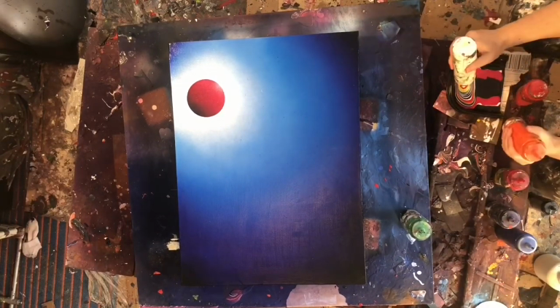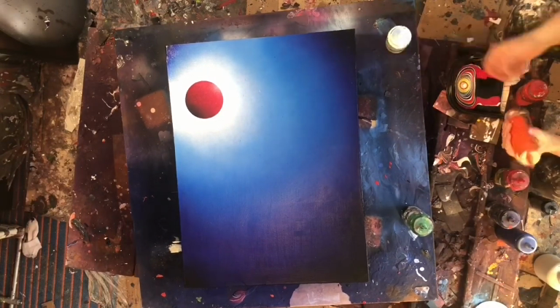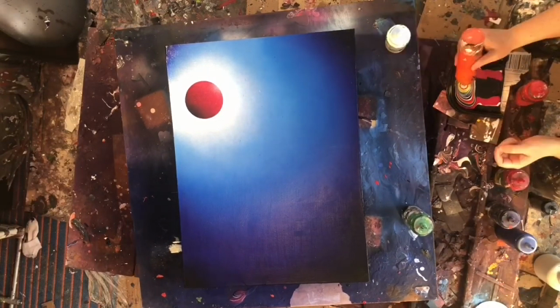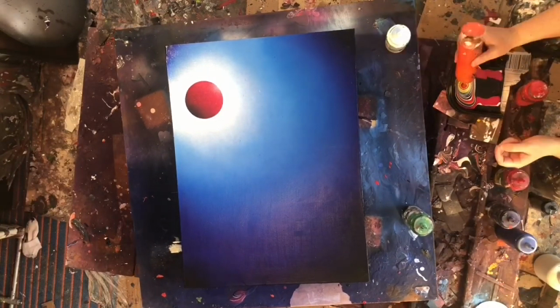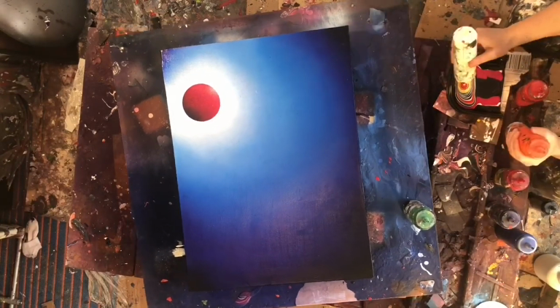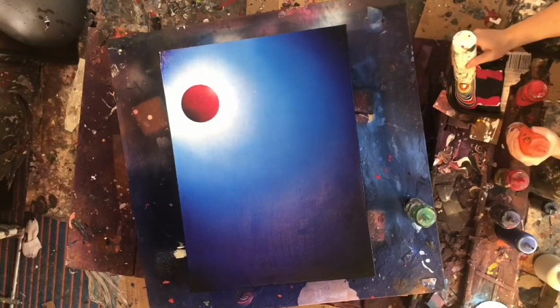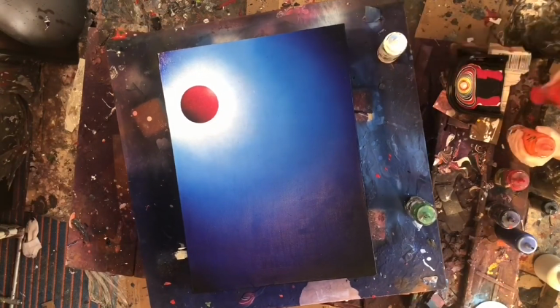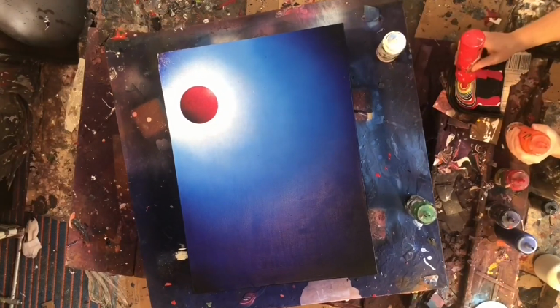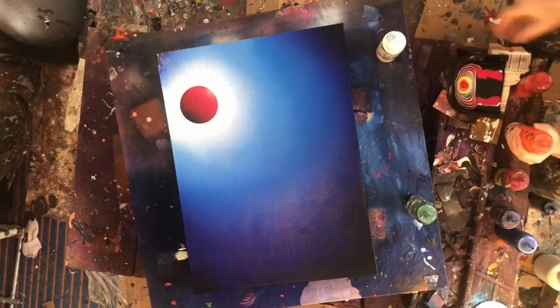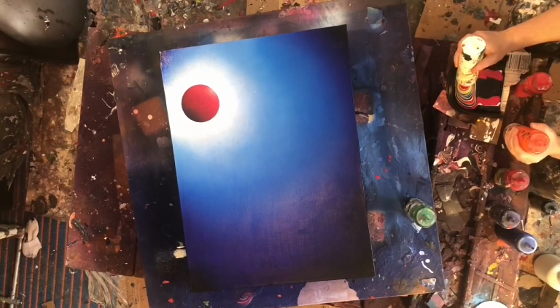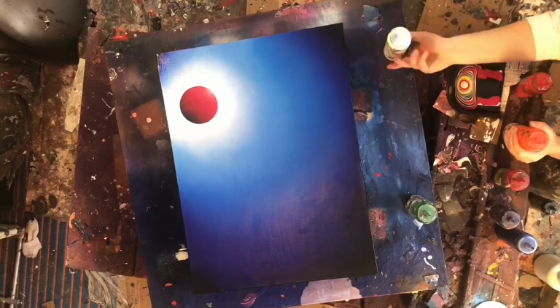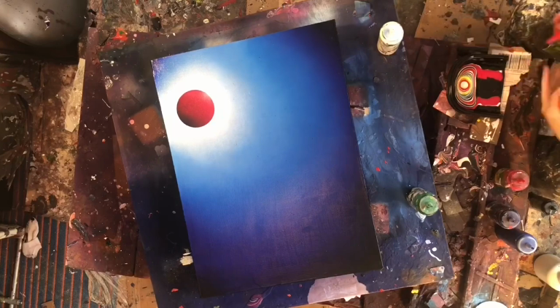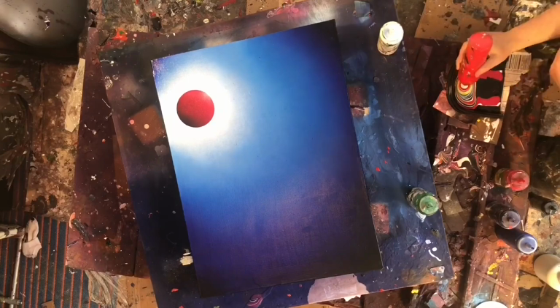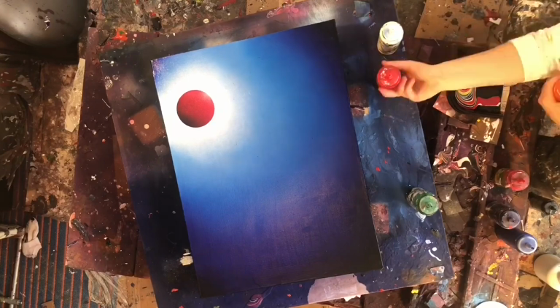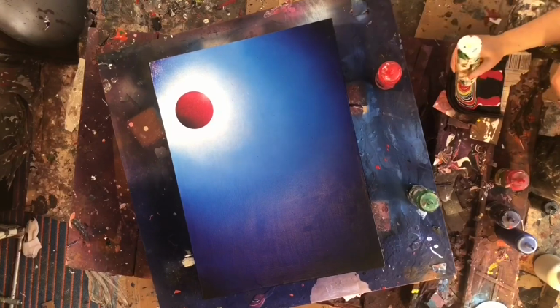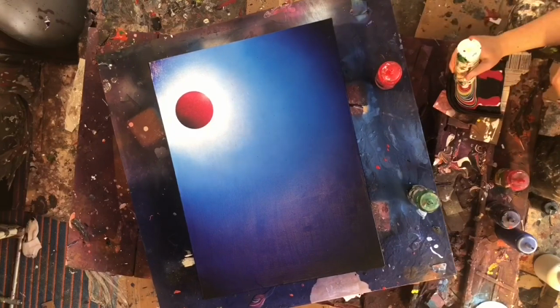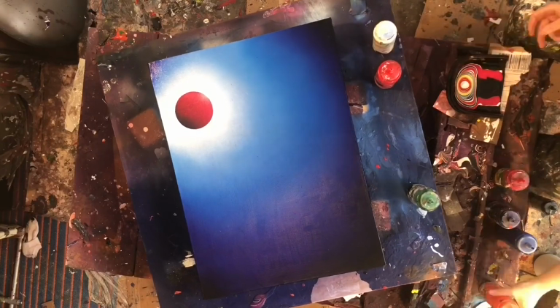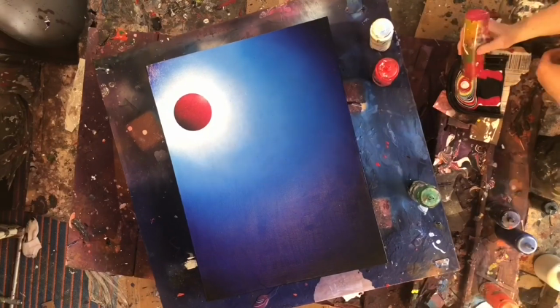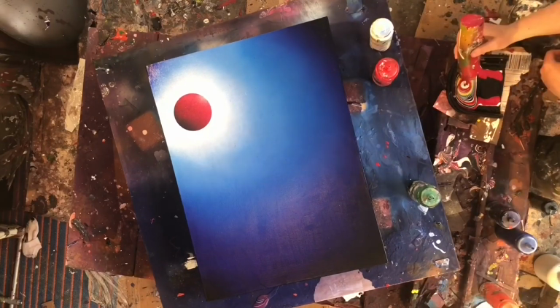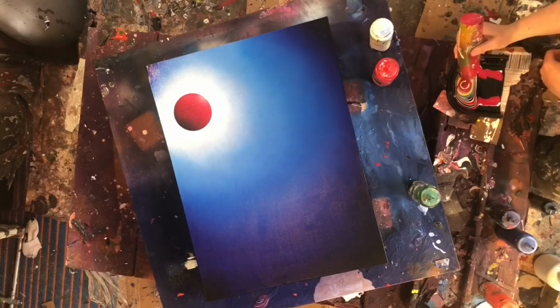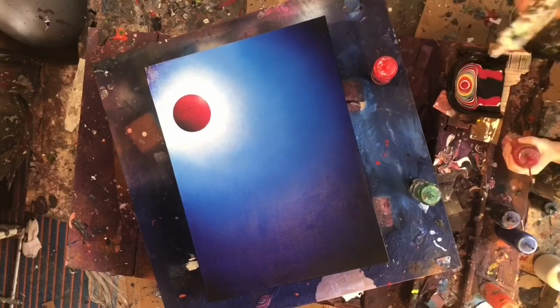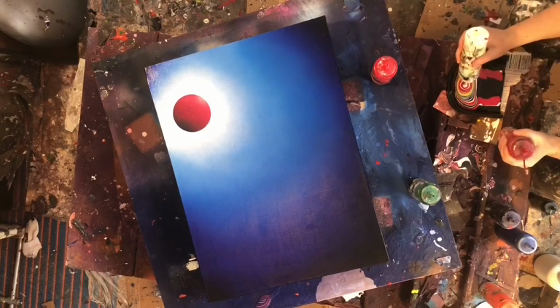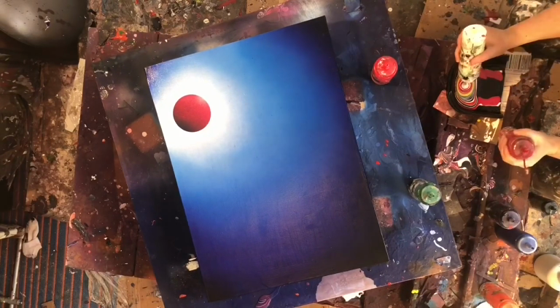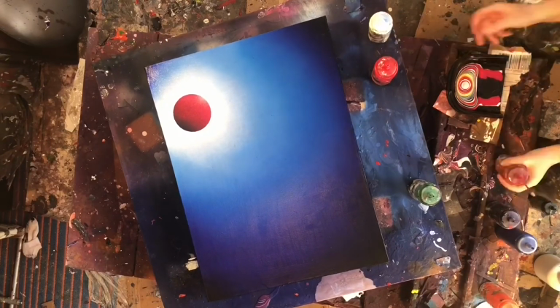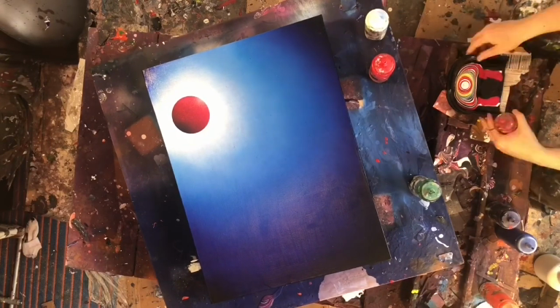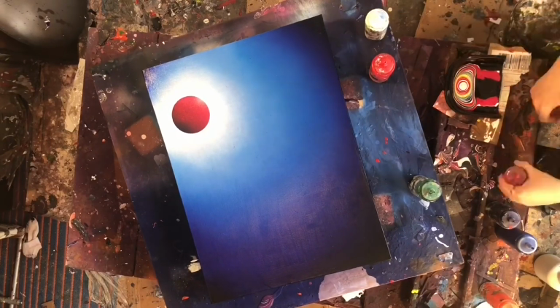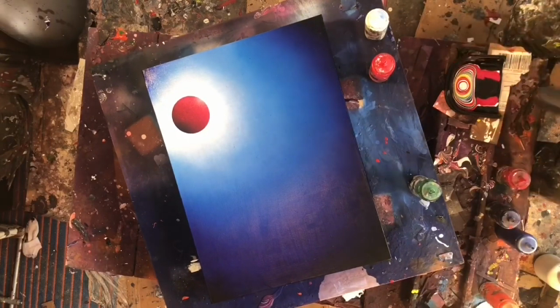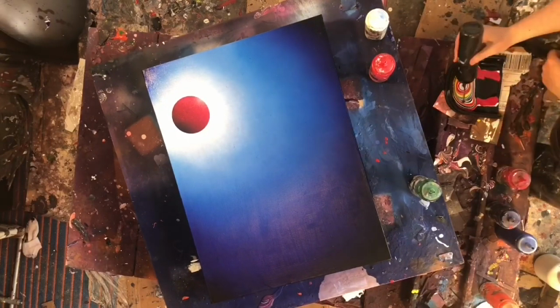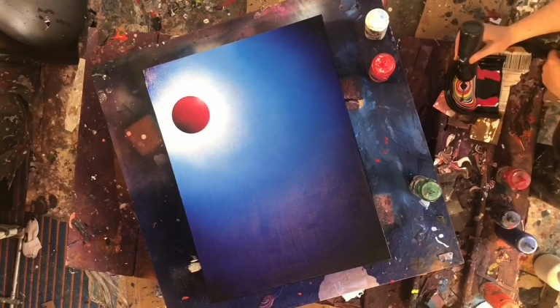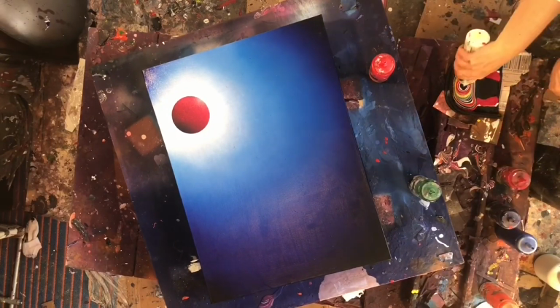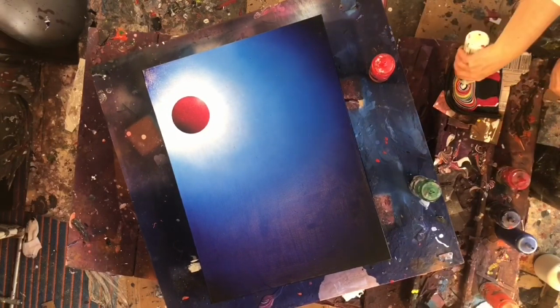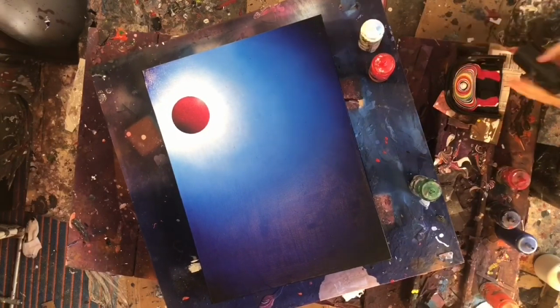I was able to blend them together and achieve the look I was going for, and I think it worked out pretty well. I really like that blue background — I'm probably gonna have to do another one of those.